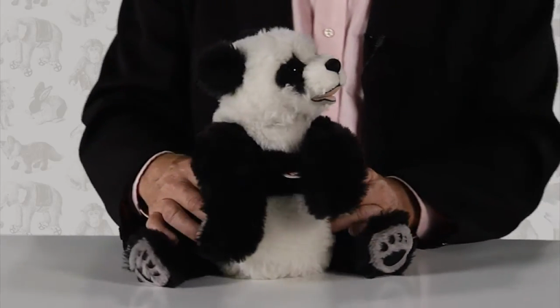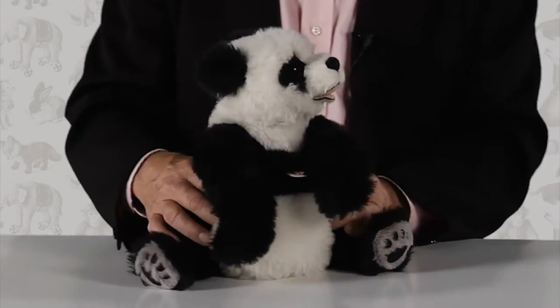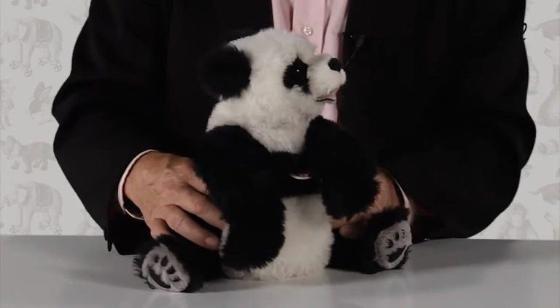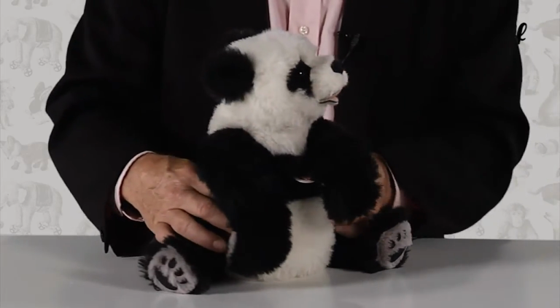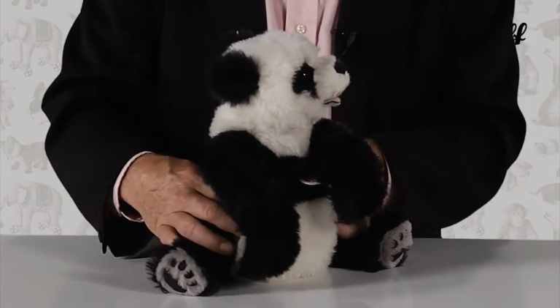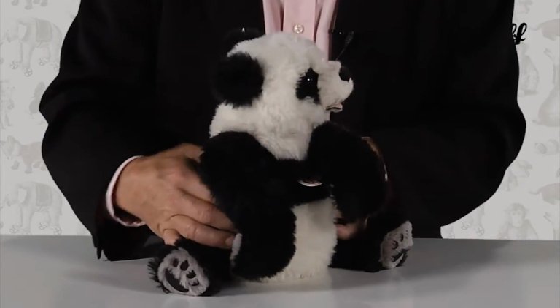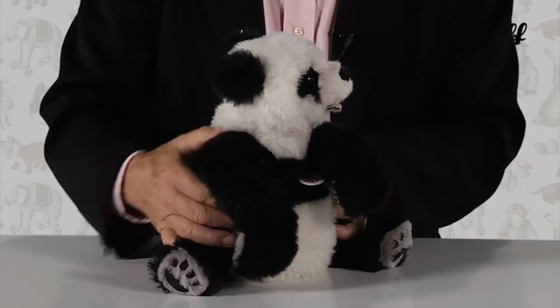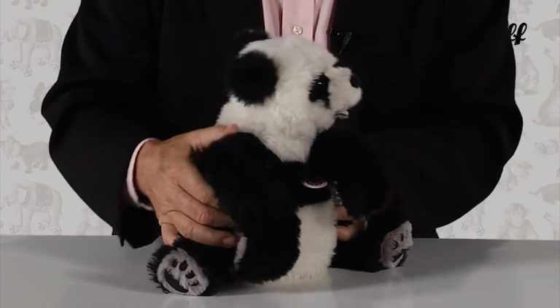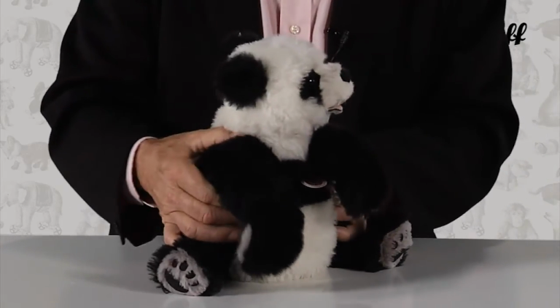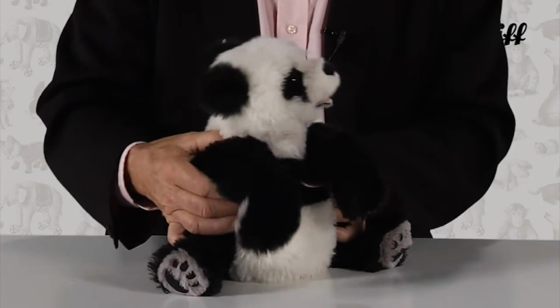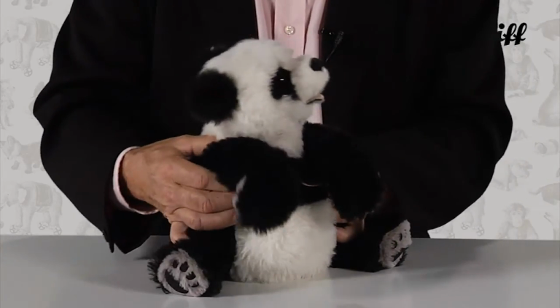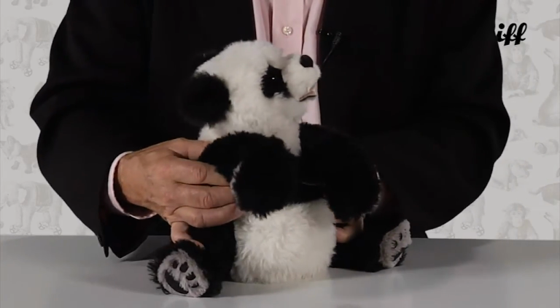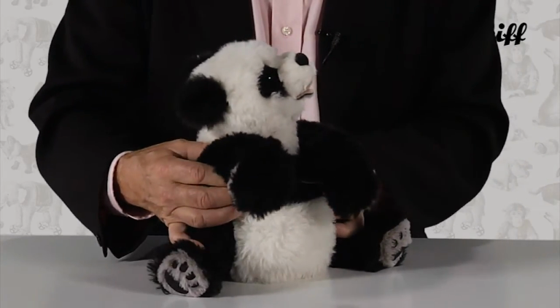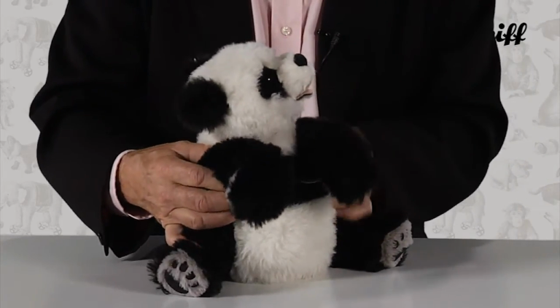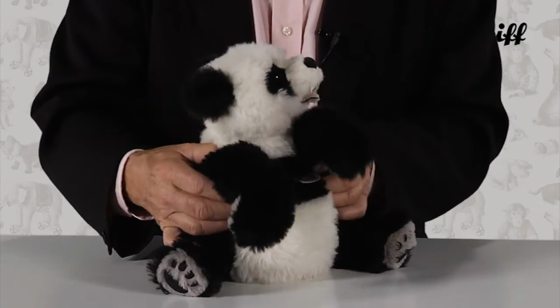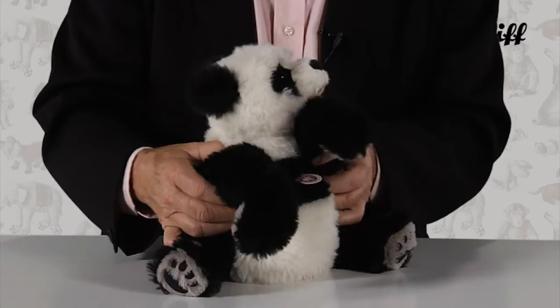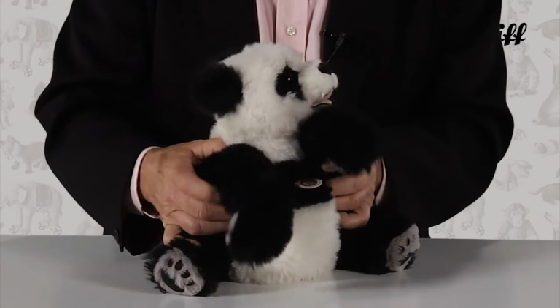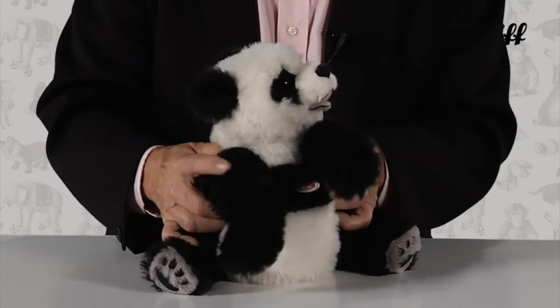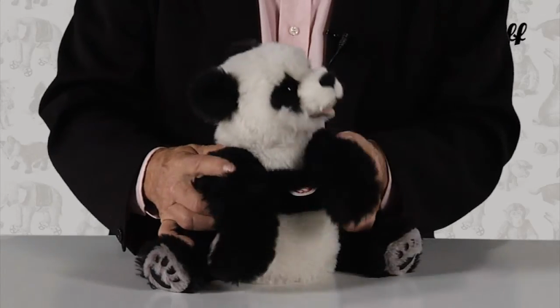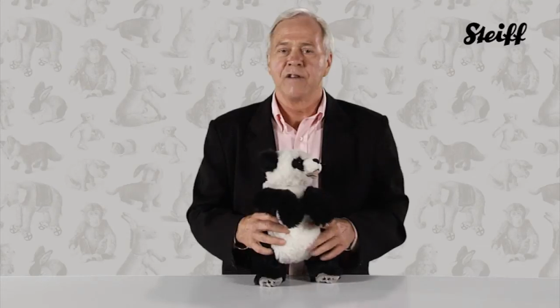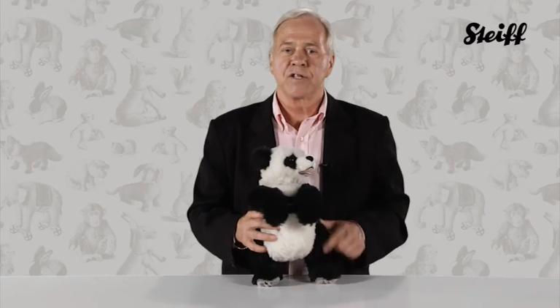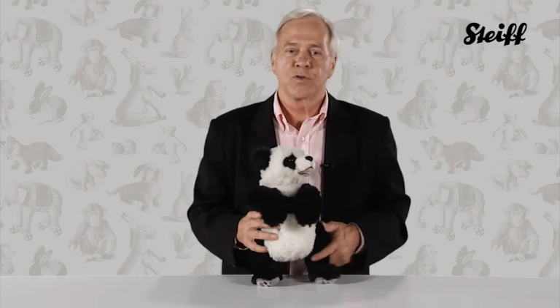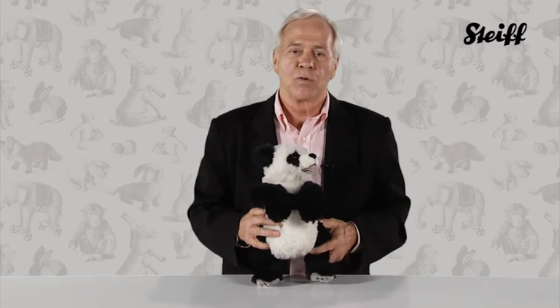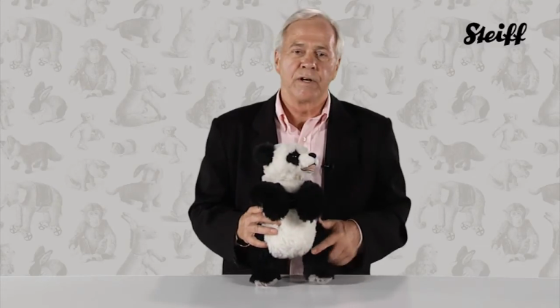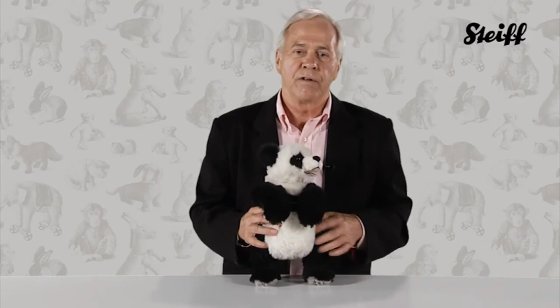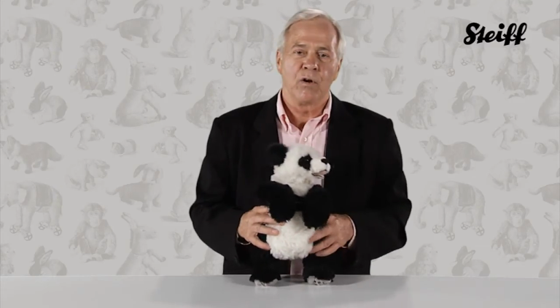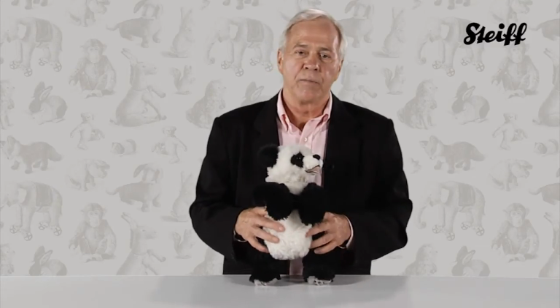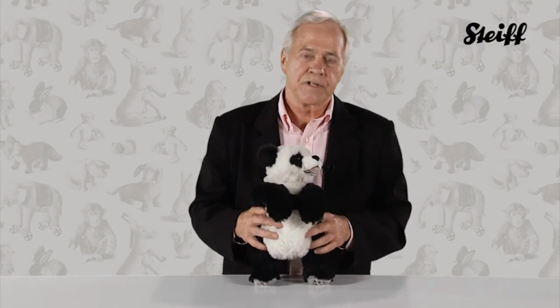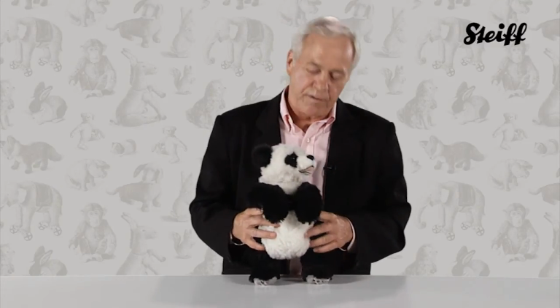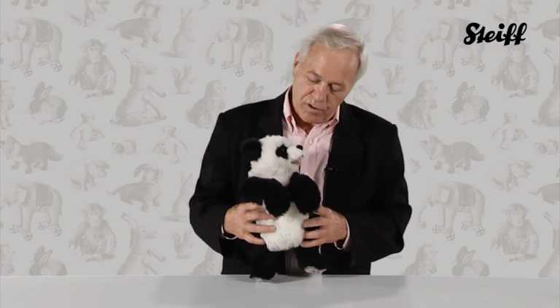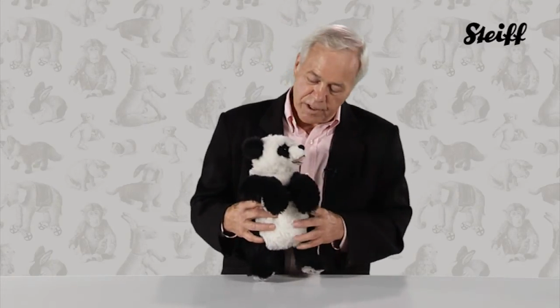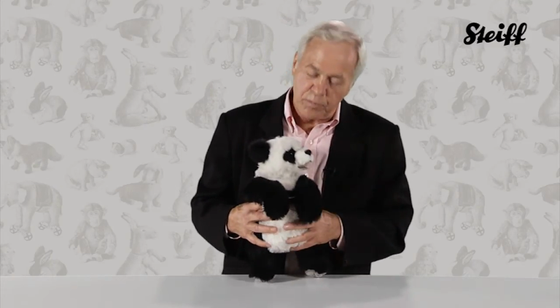For collectors of the masterpiece series and lovers of pandas, this is truly the ultimate Steiff collectible.